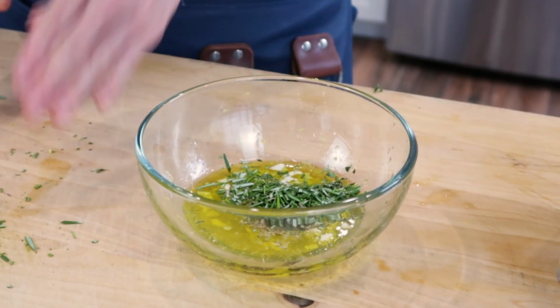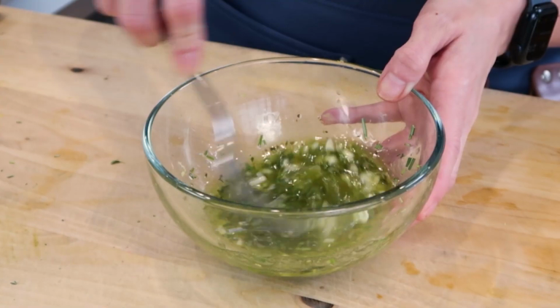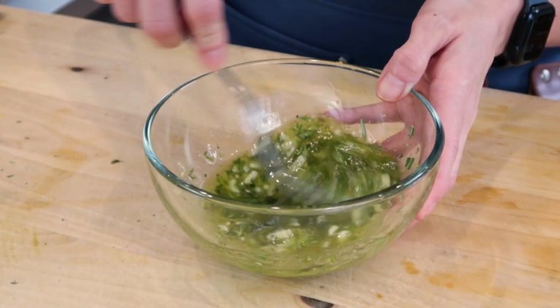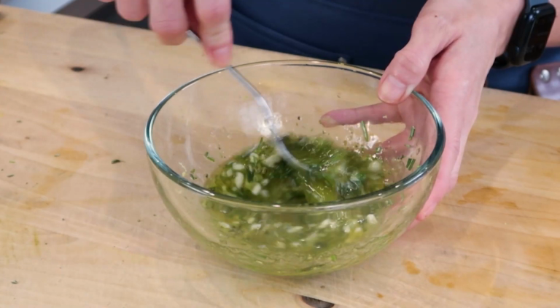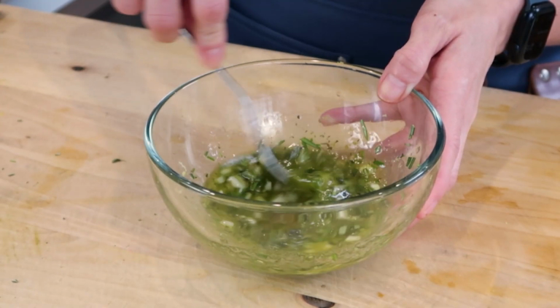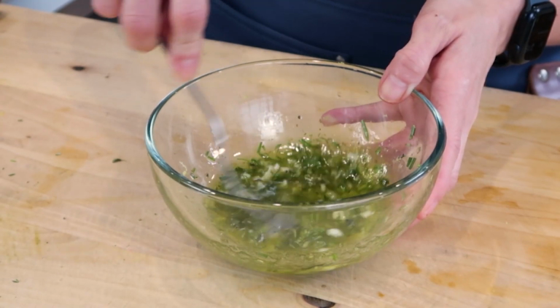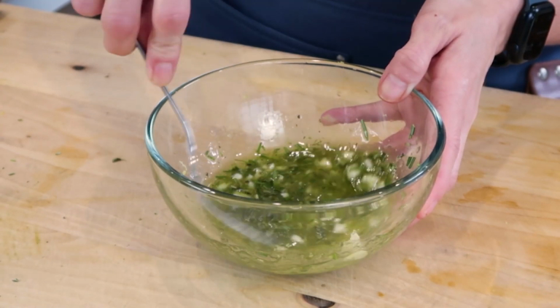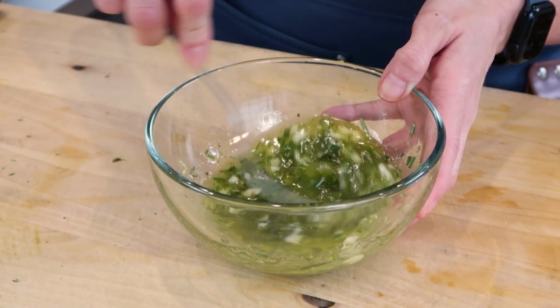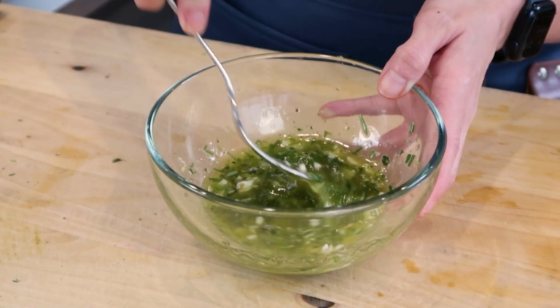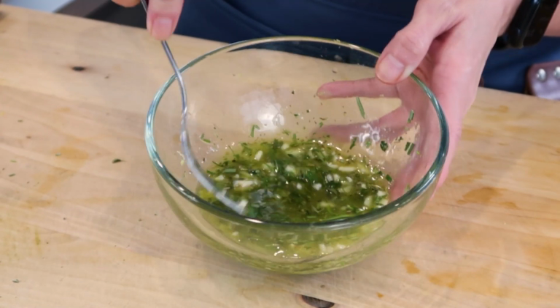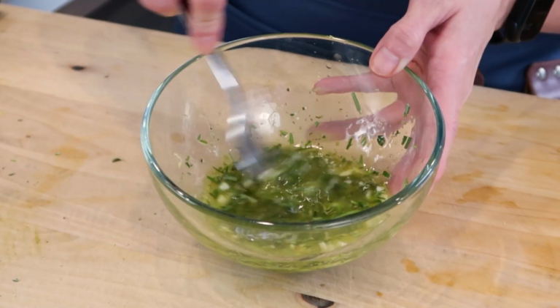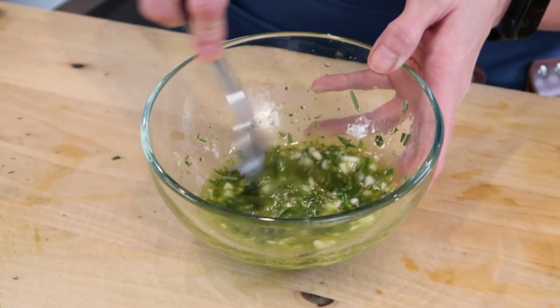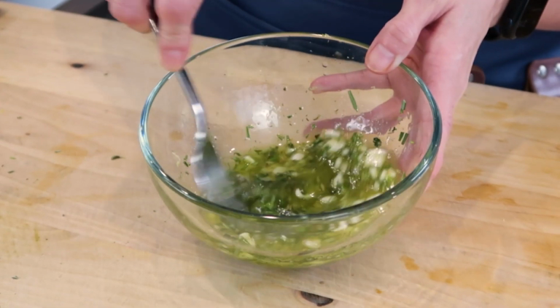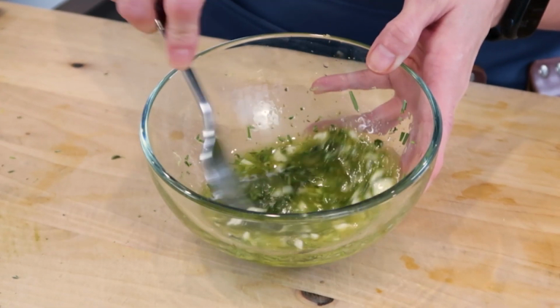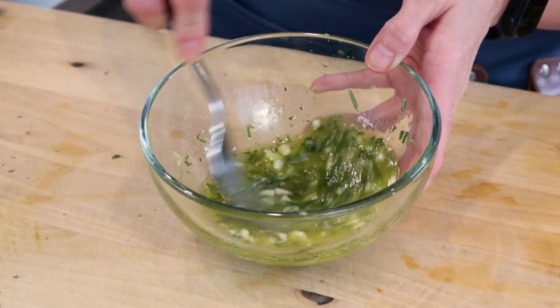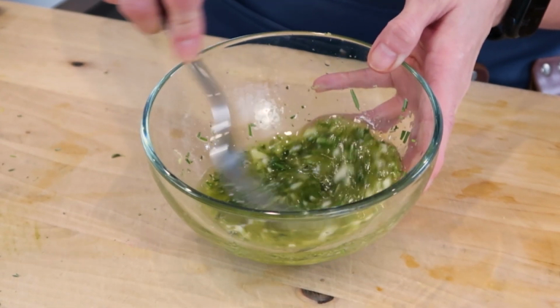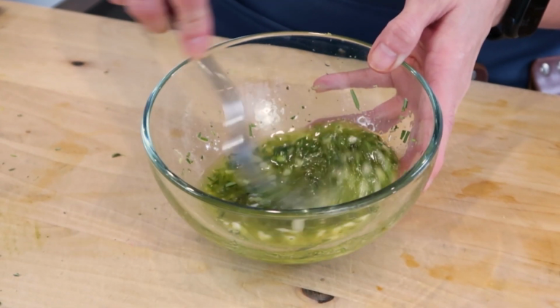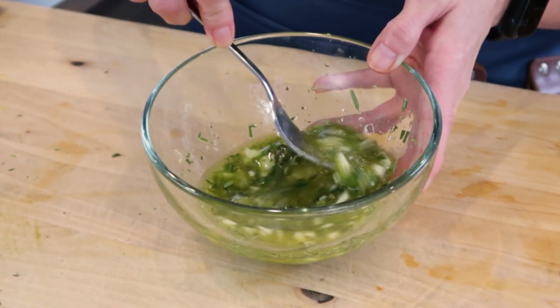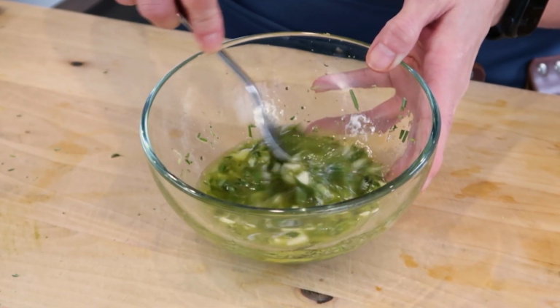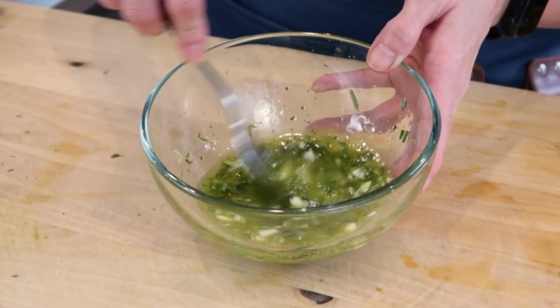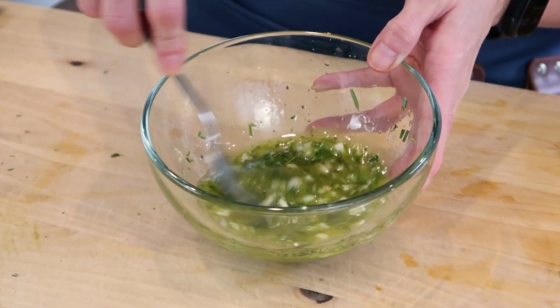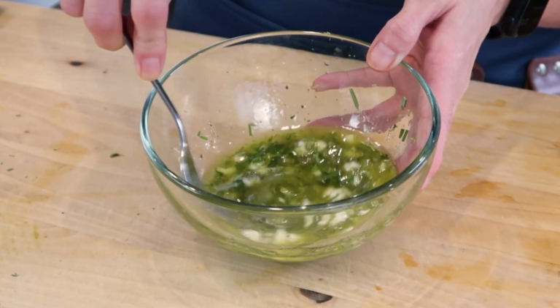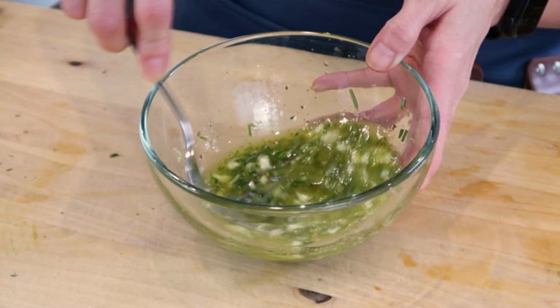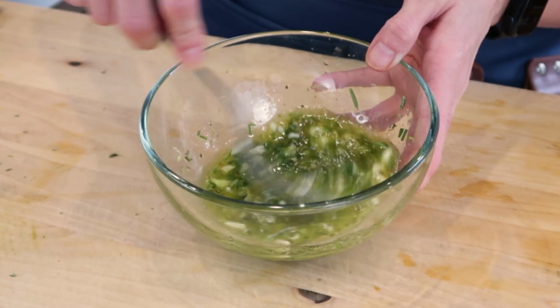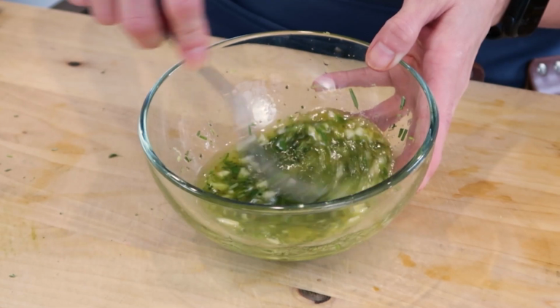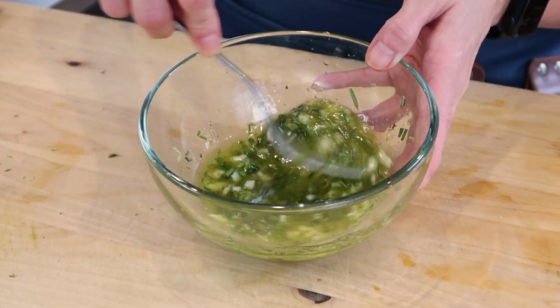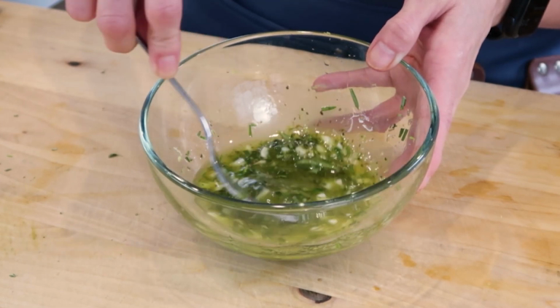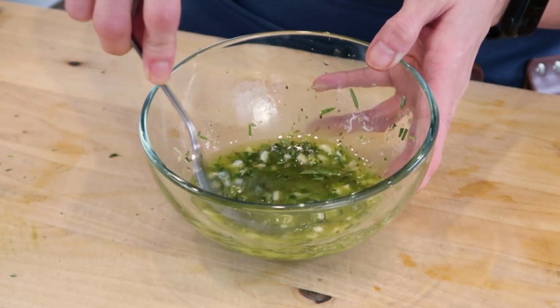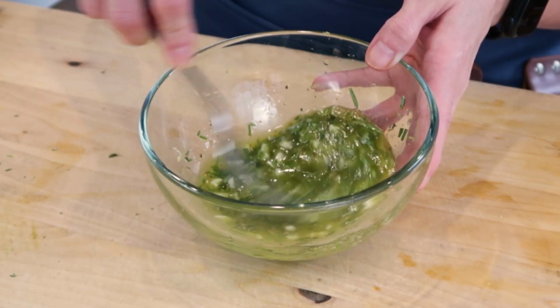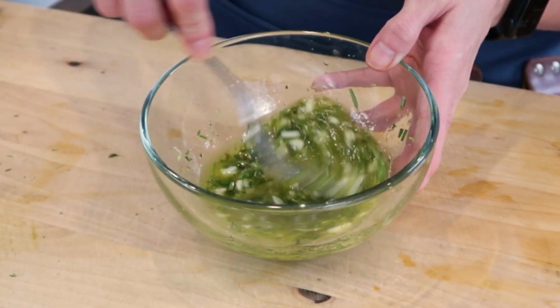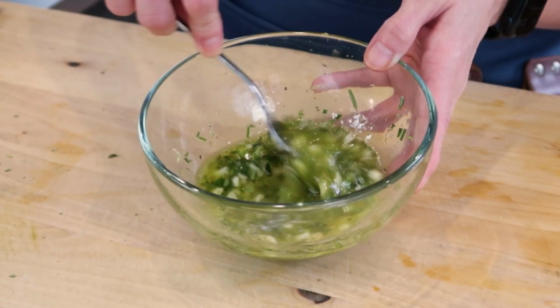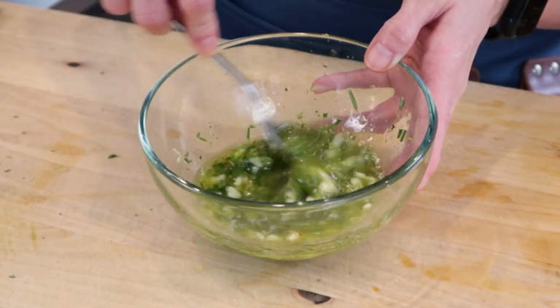And with the fork, I'm going to mix this fresh marinade mixture. So simple.